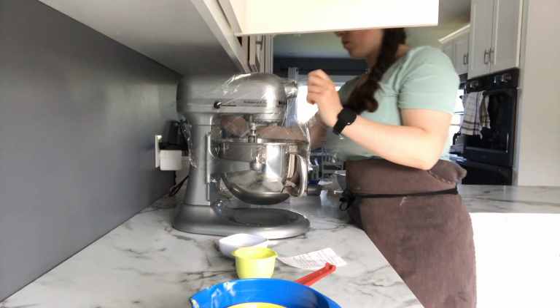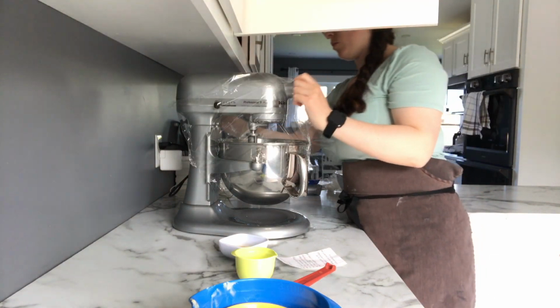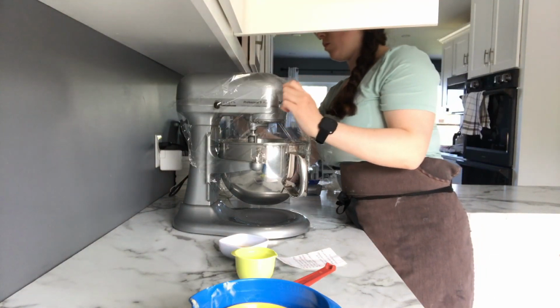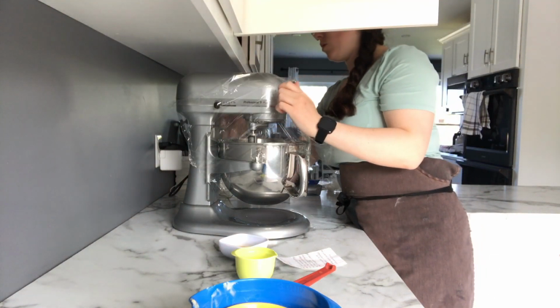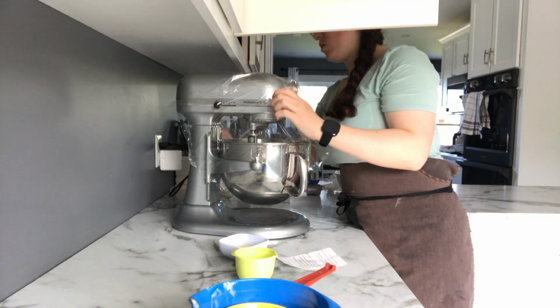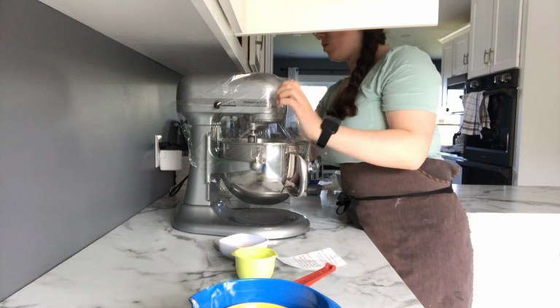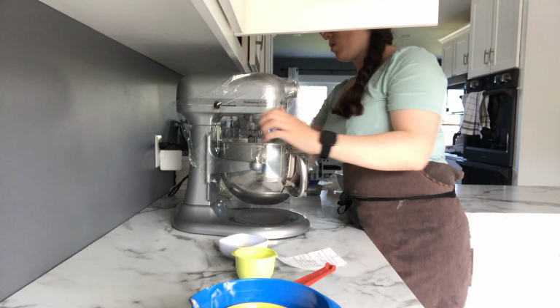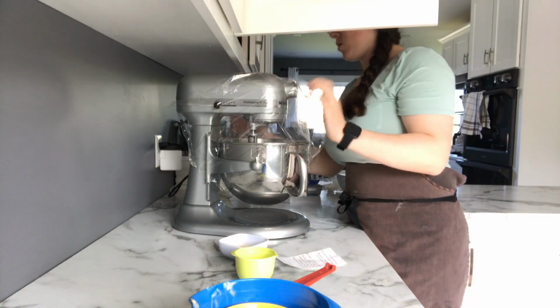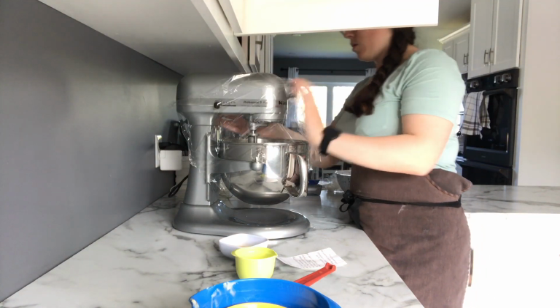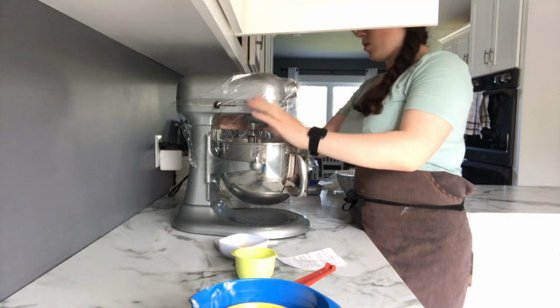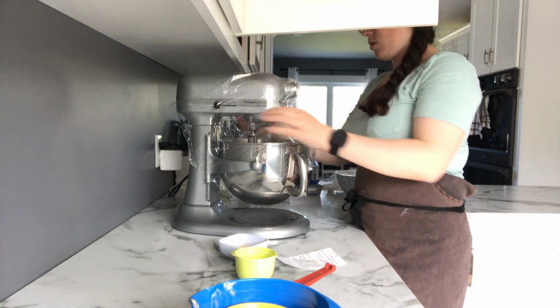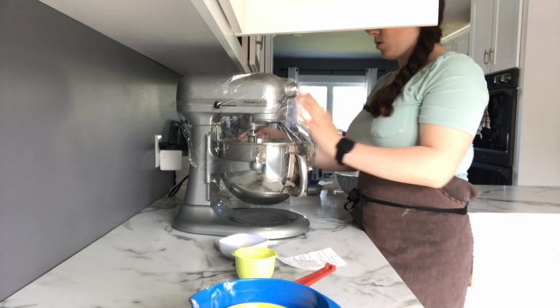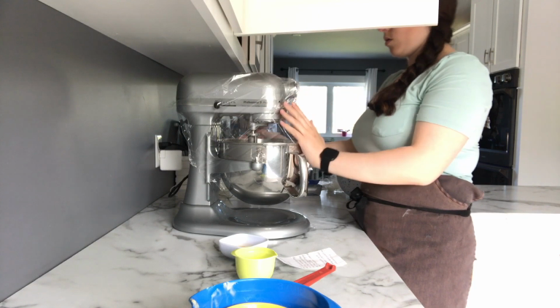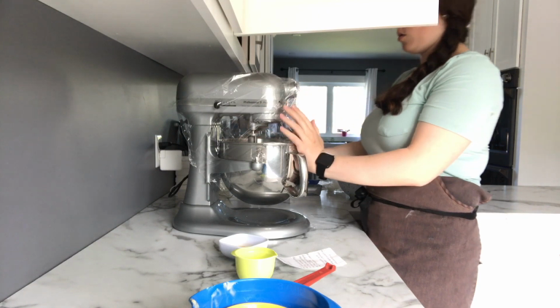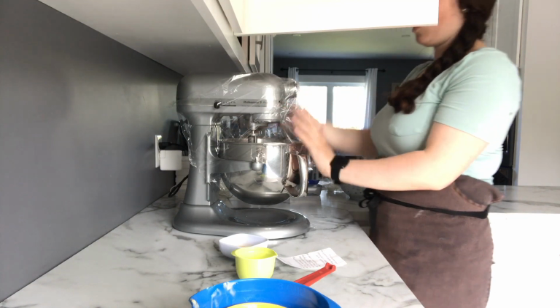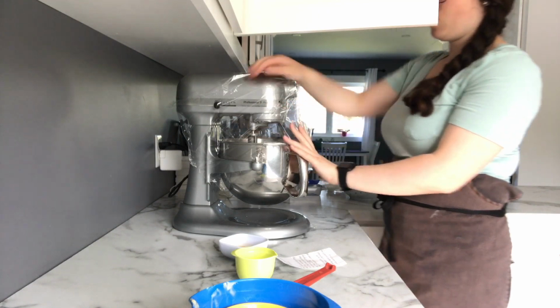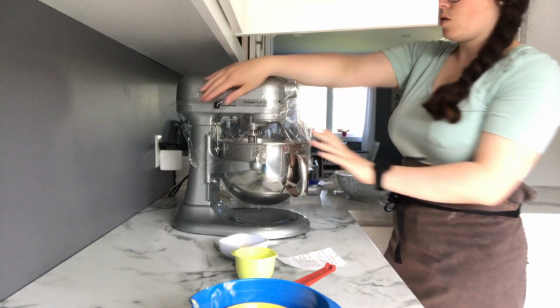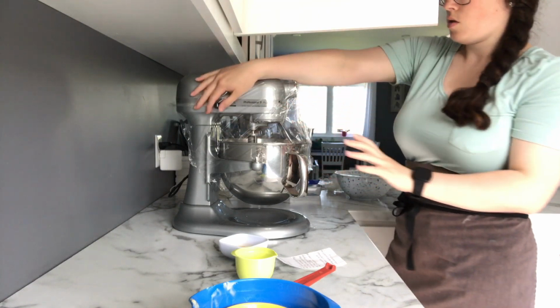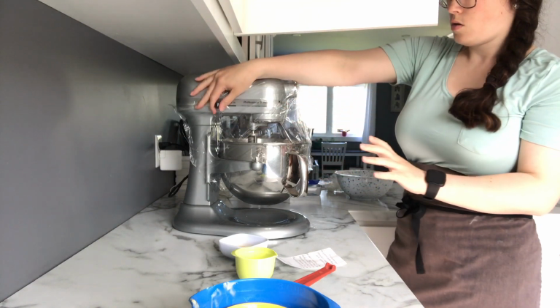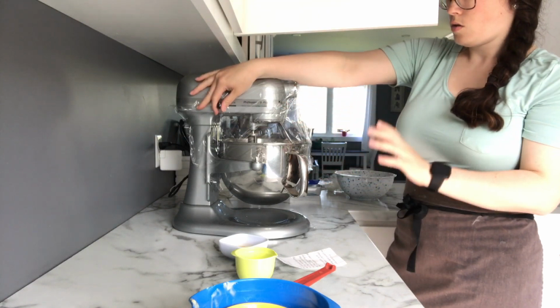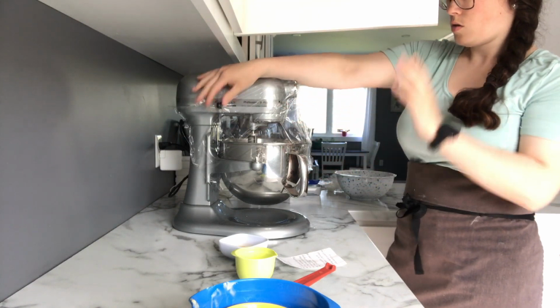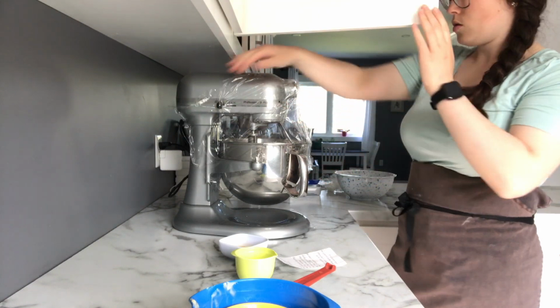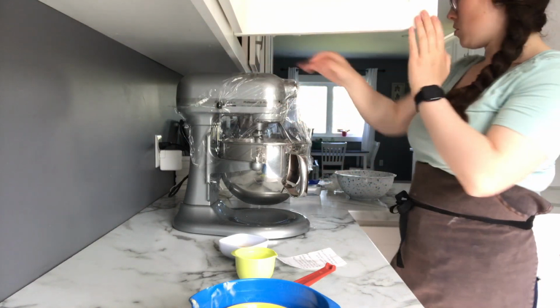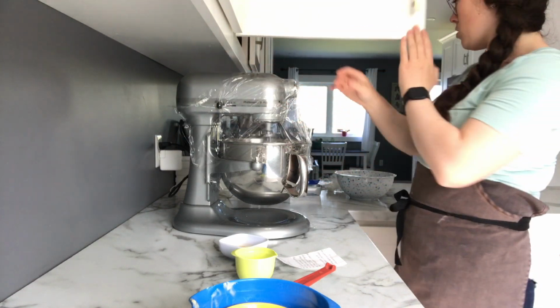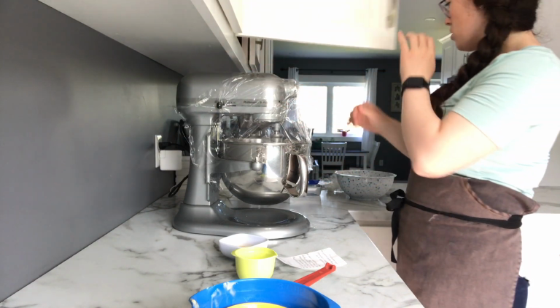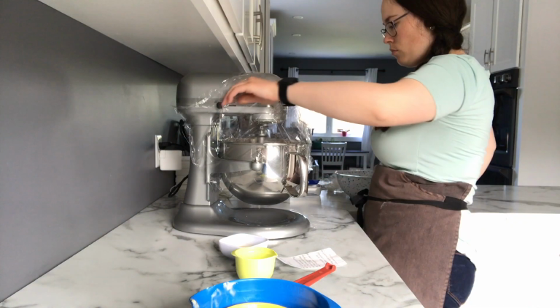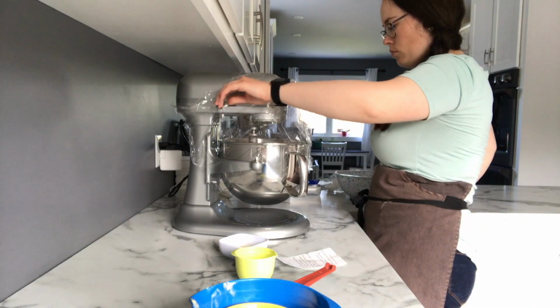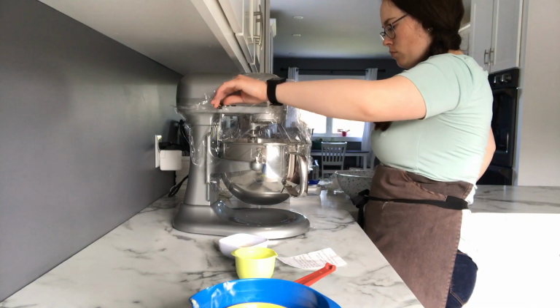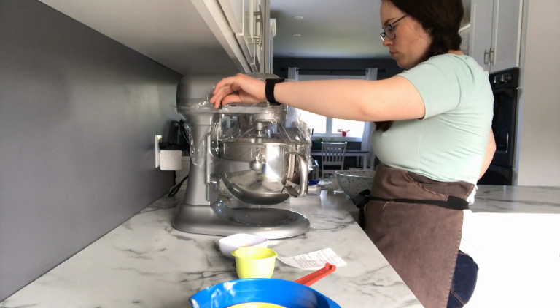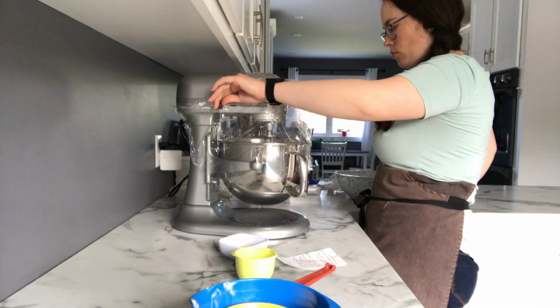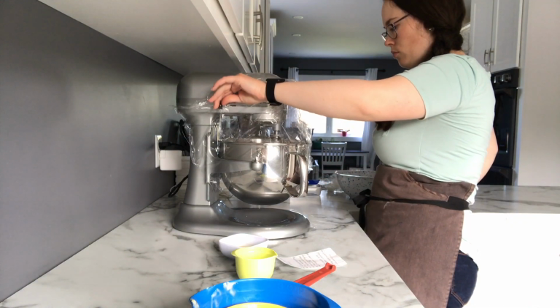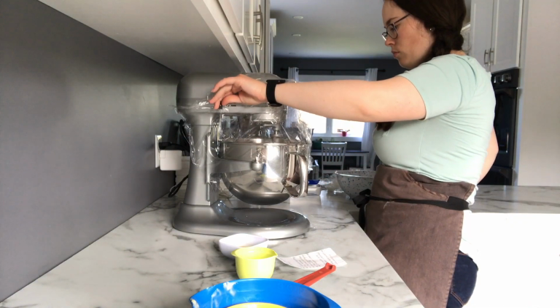I use plastic wrap, wrap it around the mixer, and then I can turn it on at a high speed and you don't get spills.